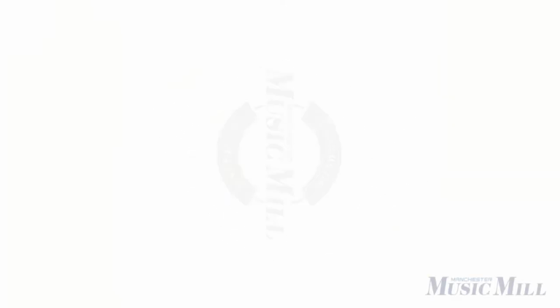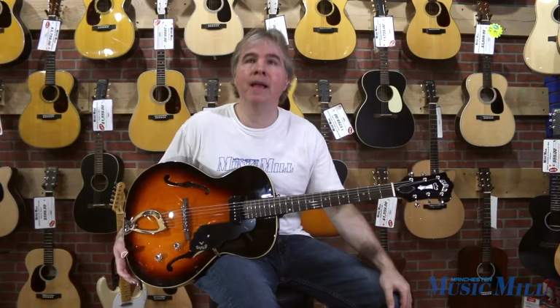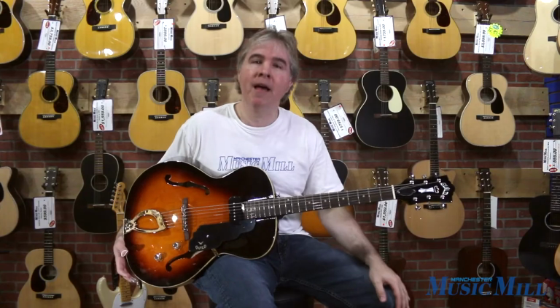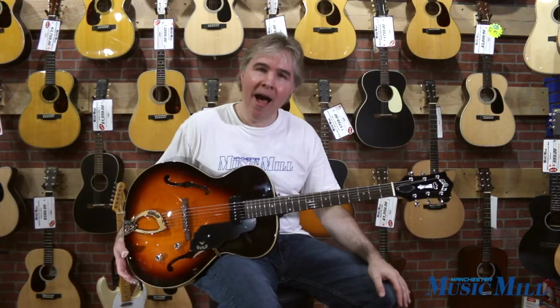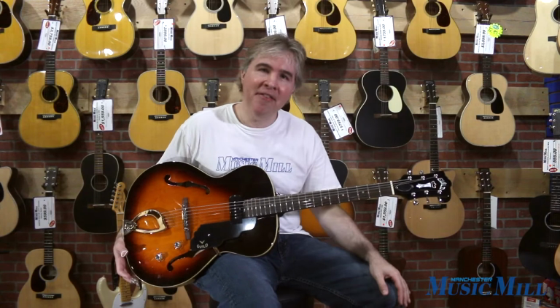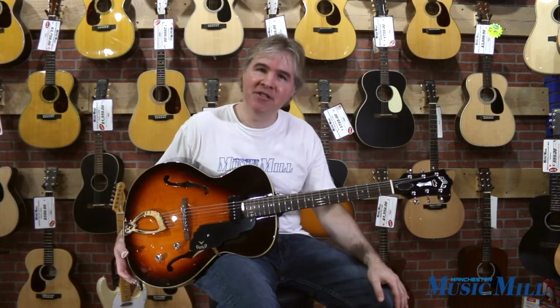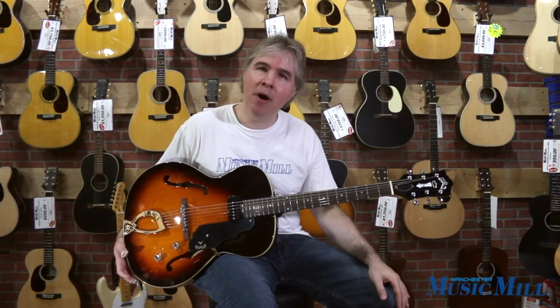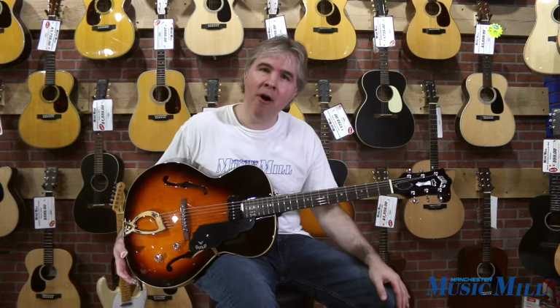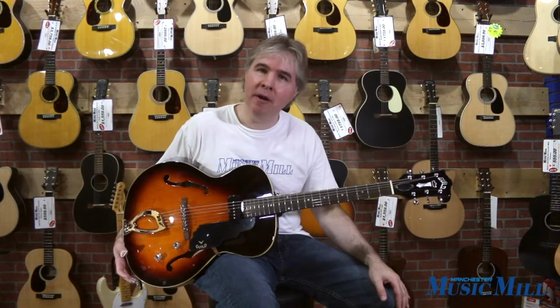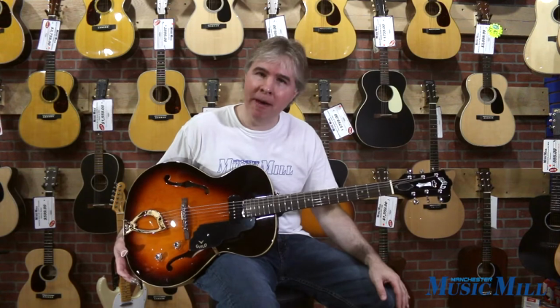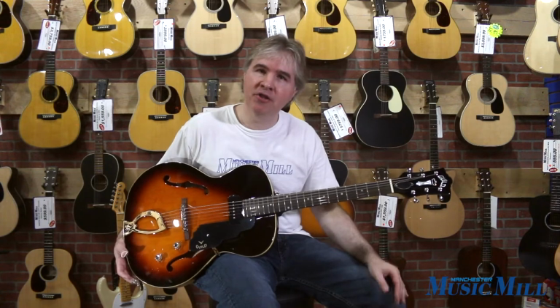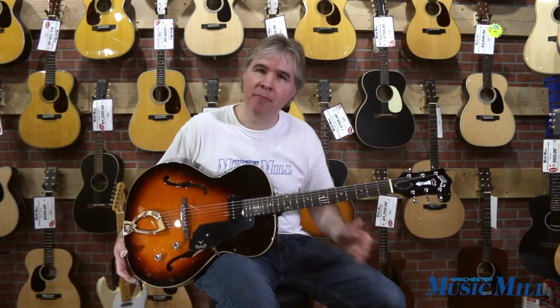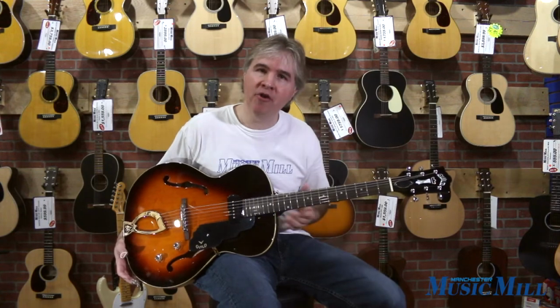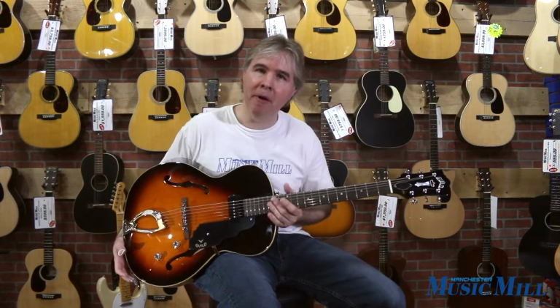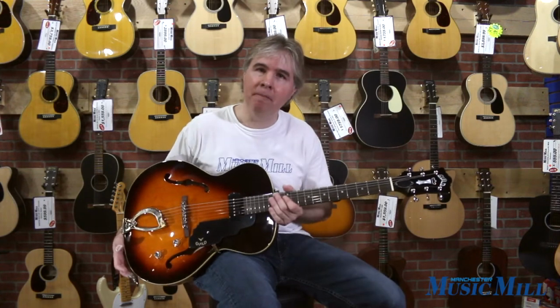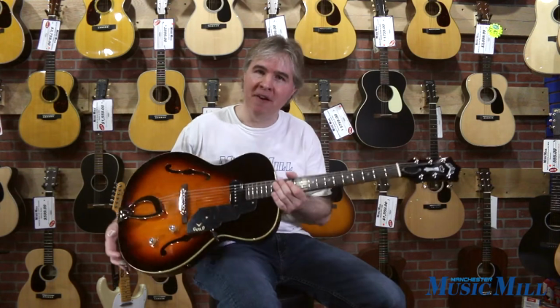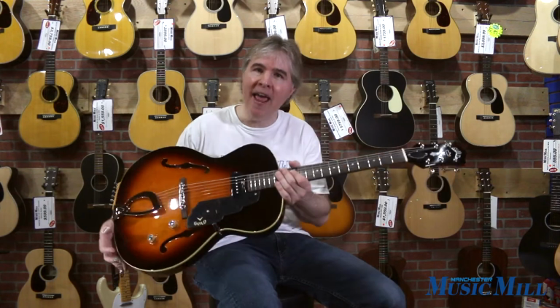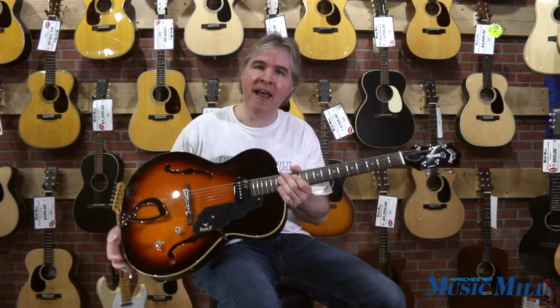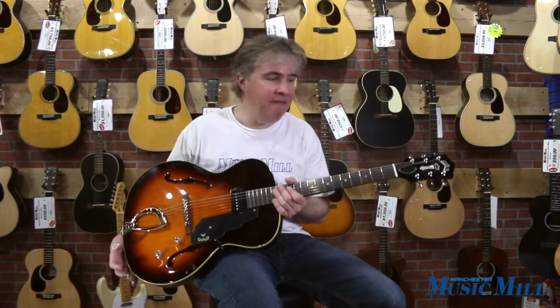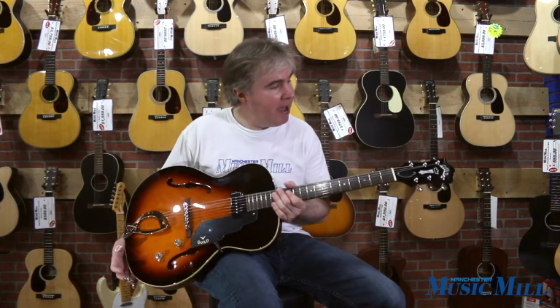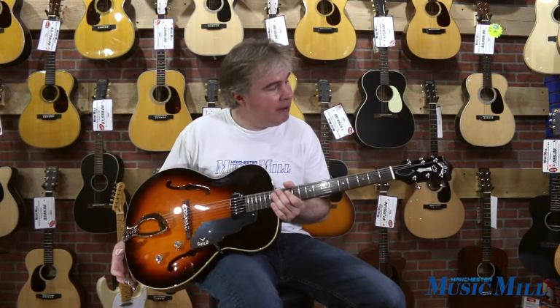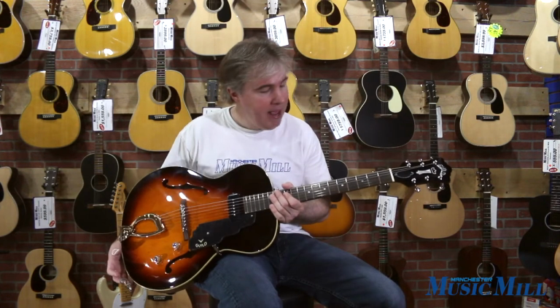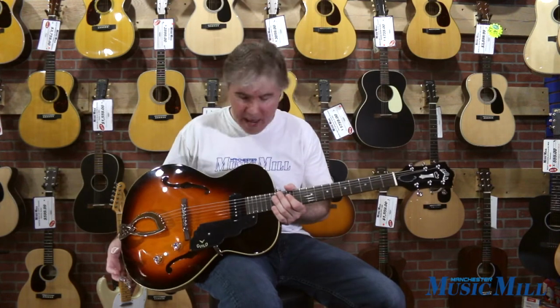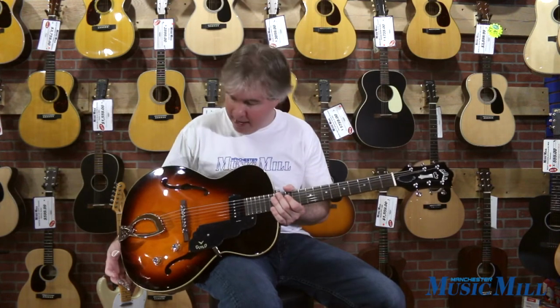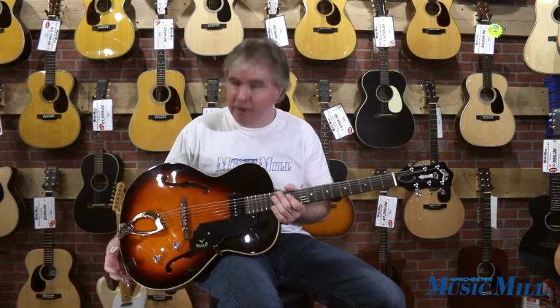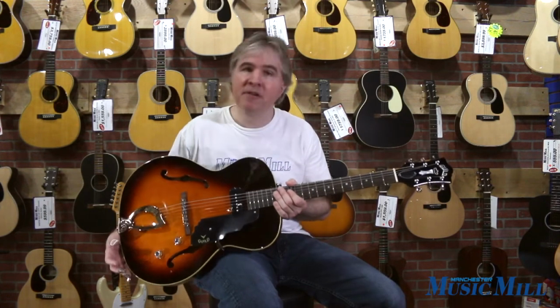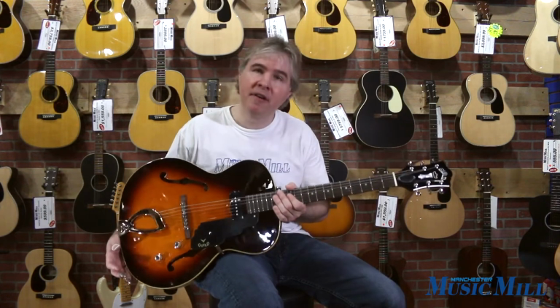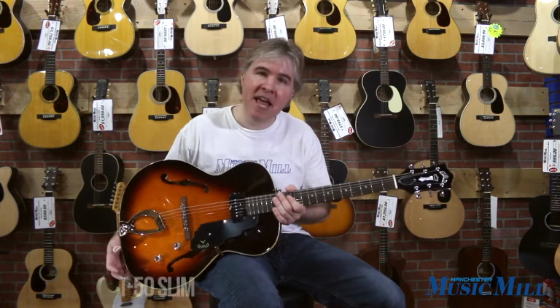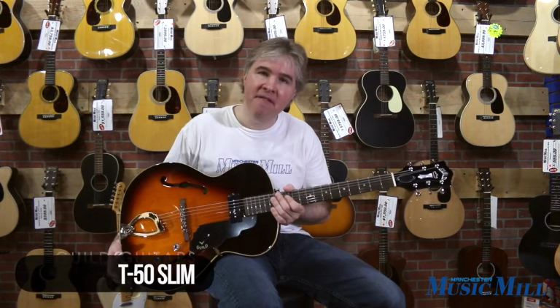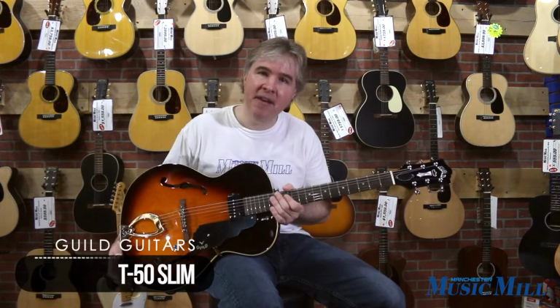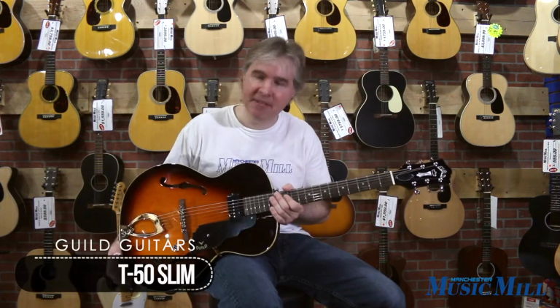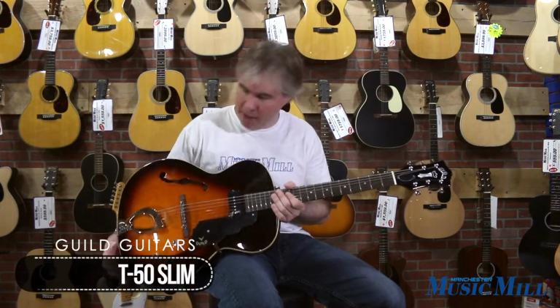Hi, this is Tom Harland at Manchester Music Mill, and today I've got a Guild T-50 Slim.